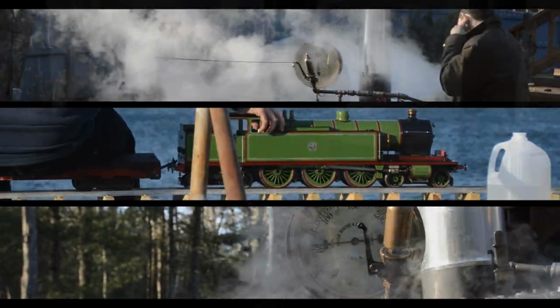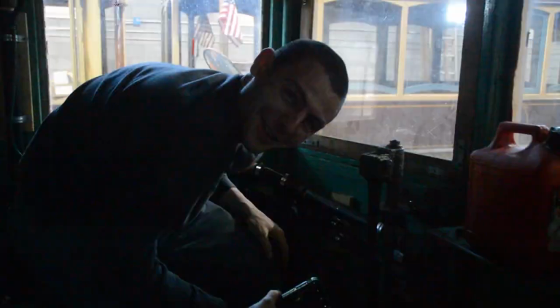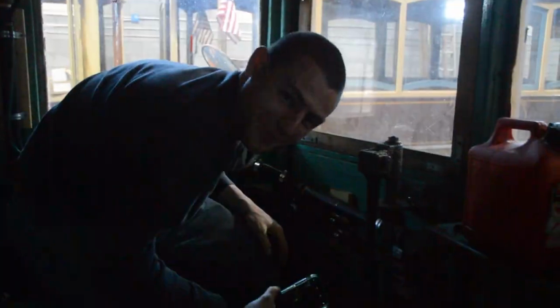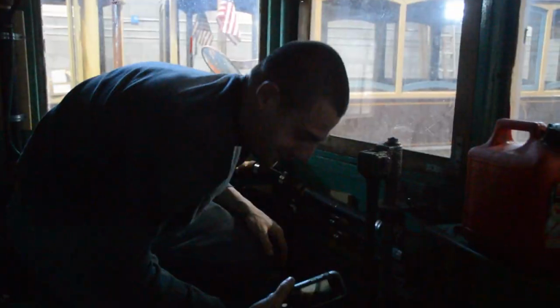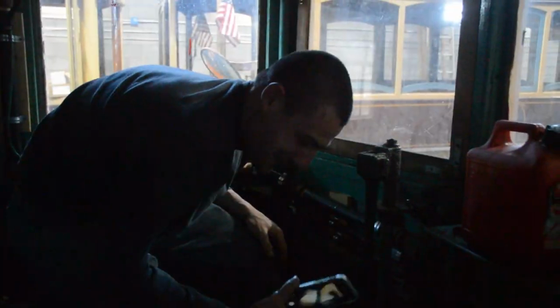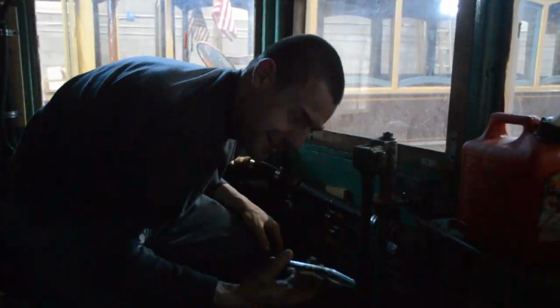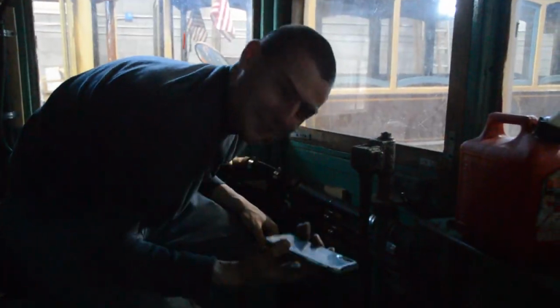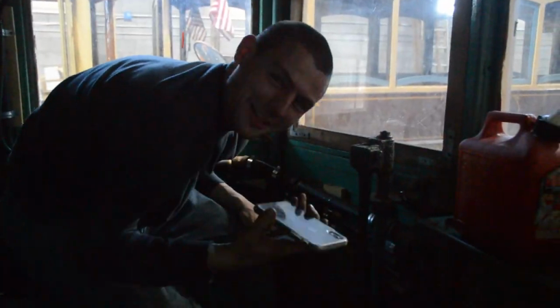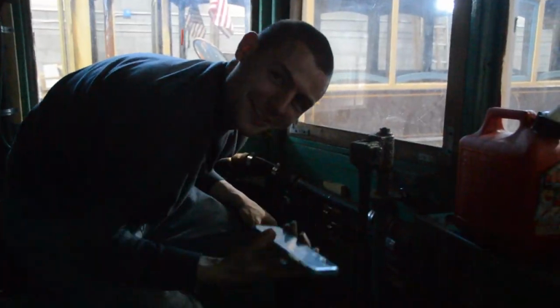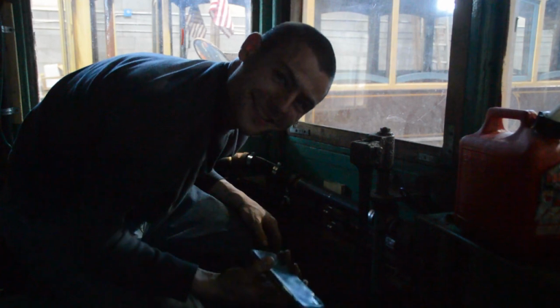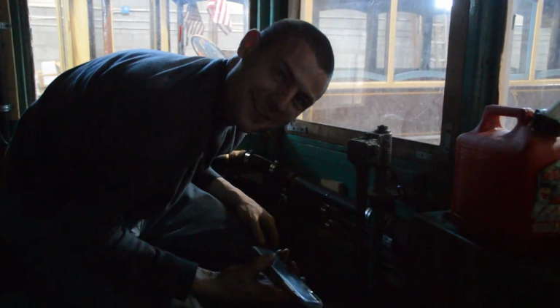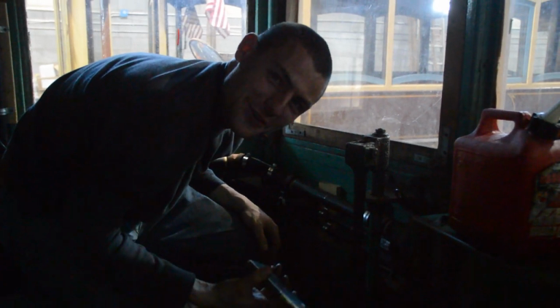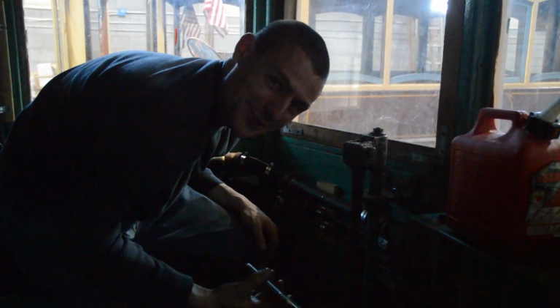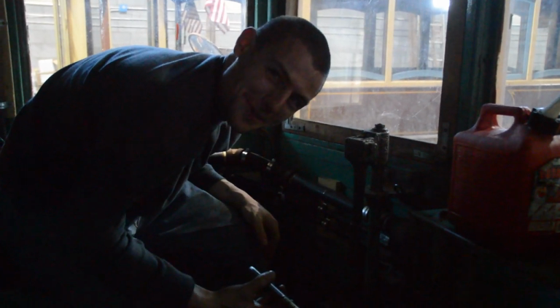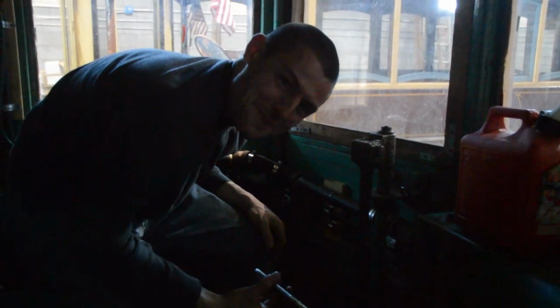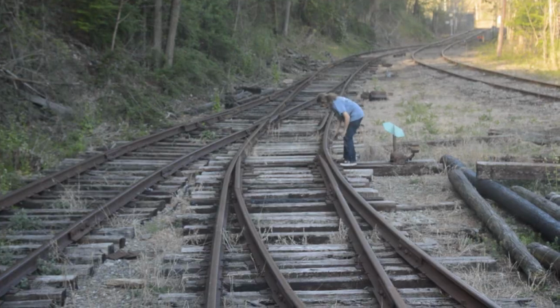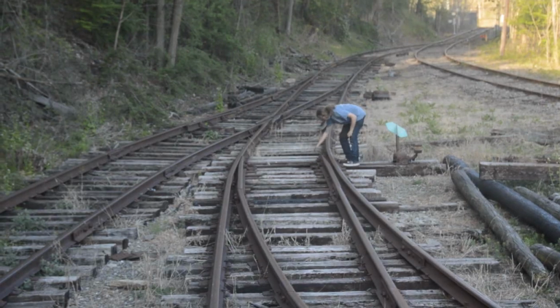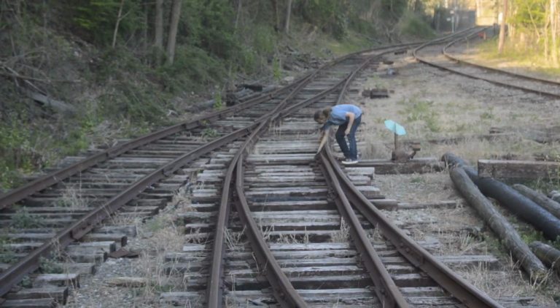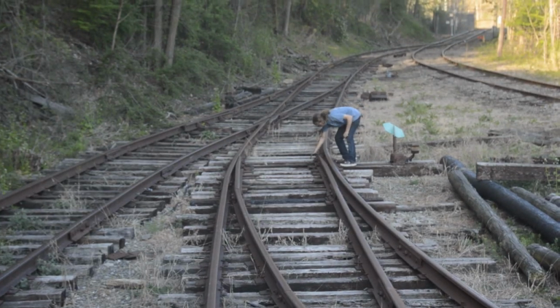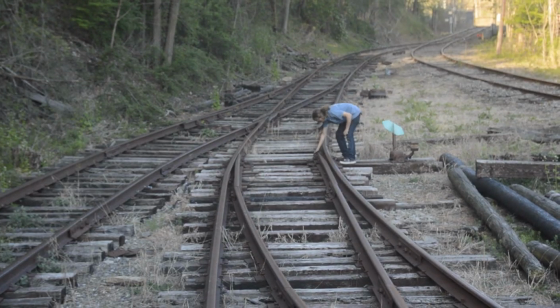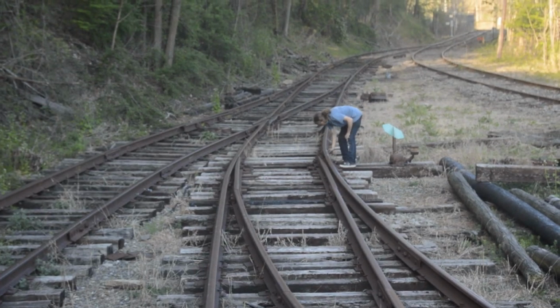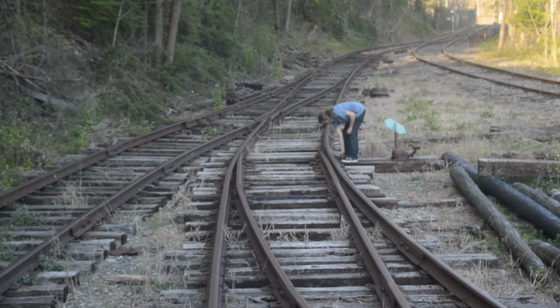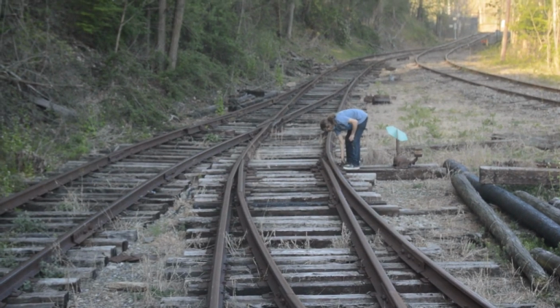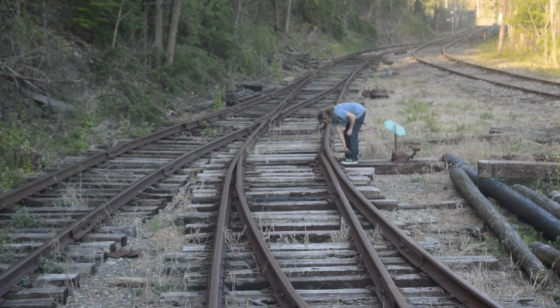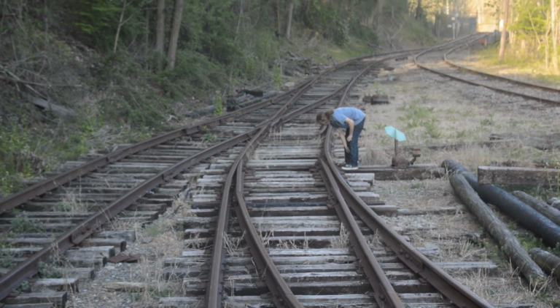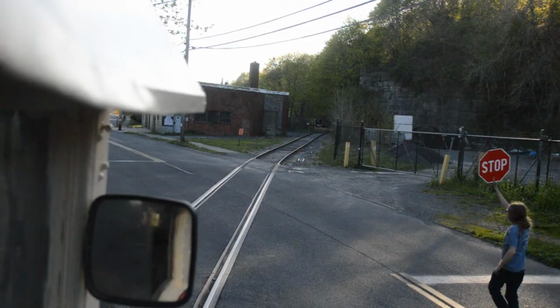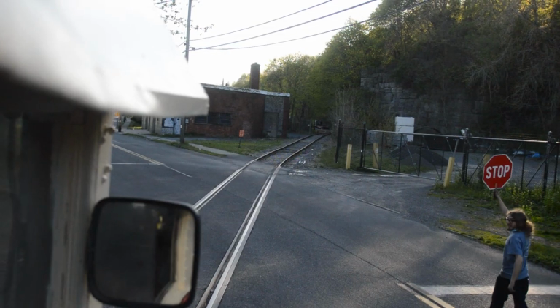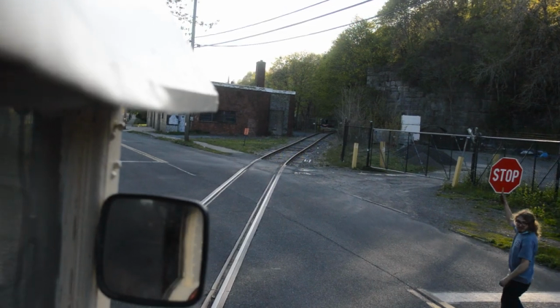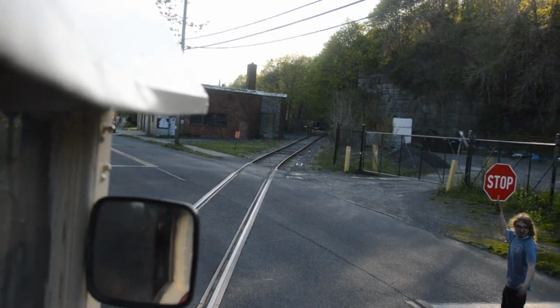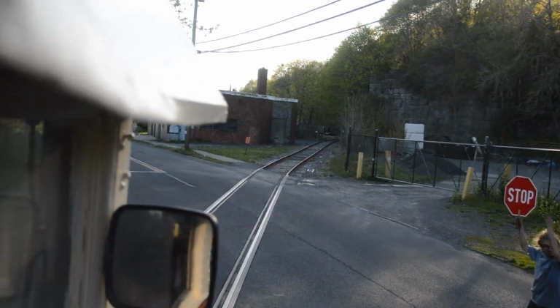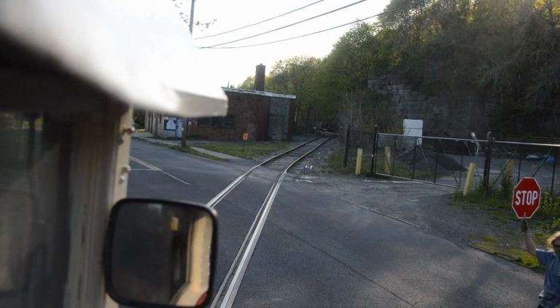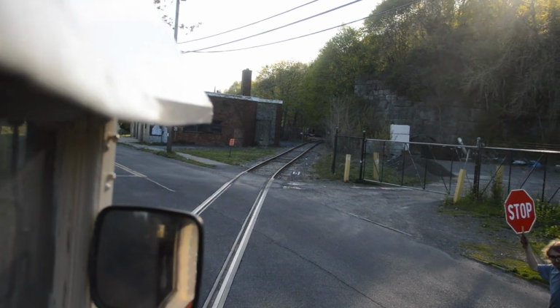Tonight, Alex is confused, a switch acts up, and we go over a crossing.